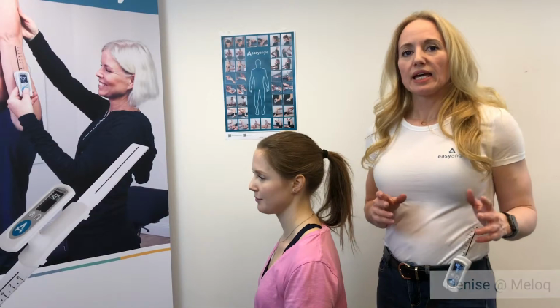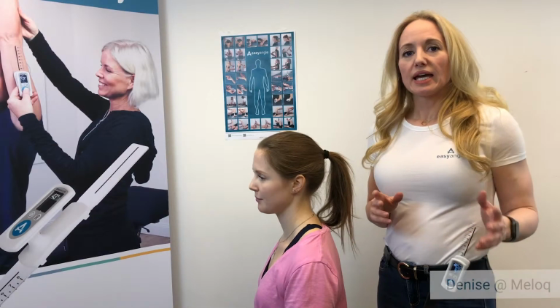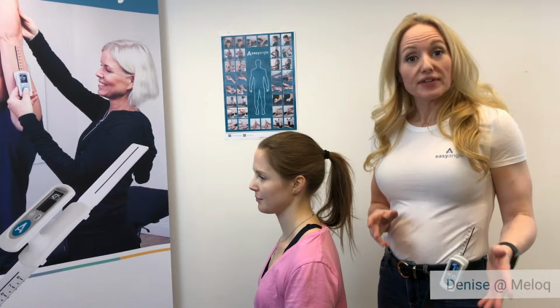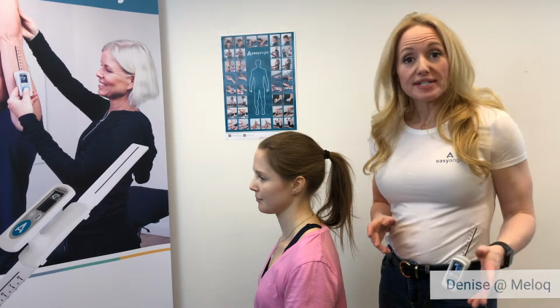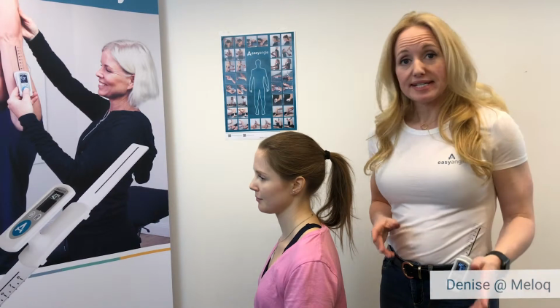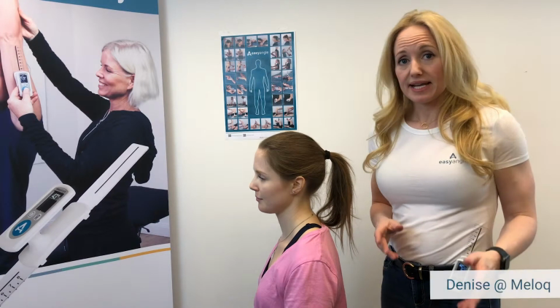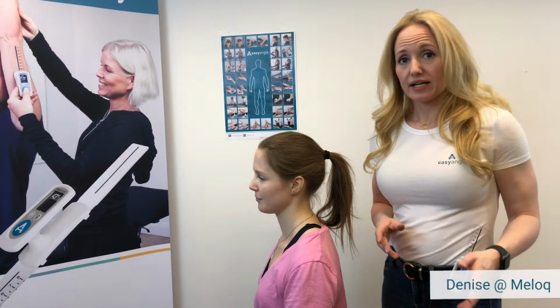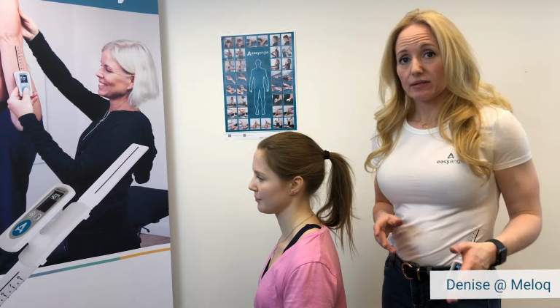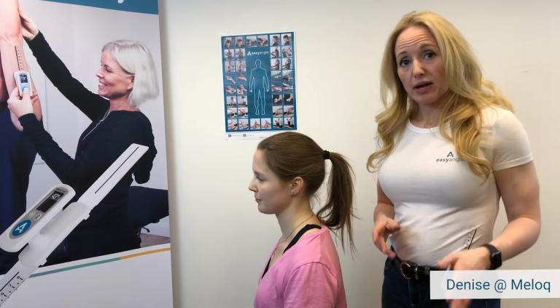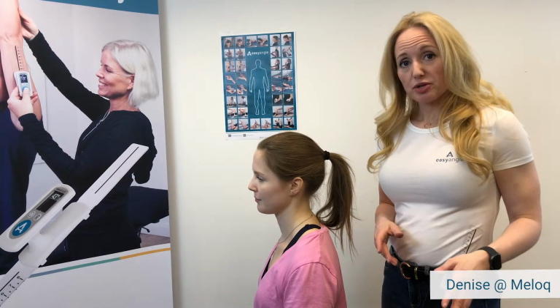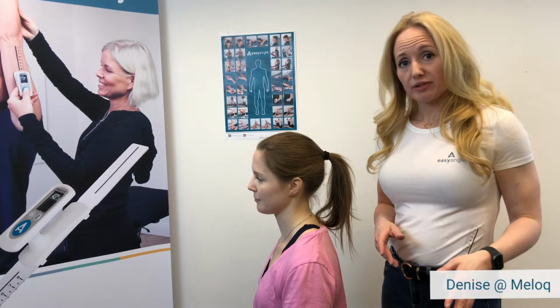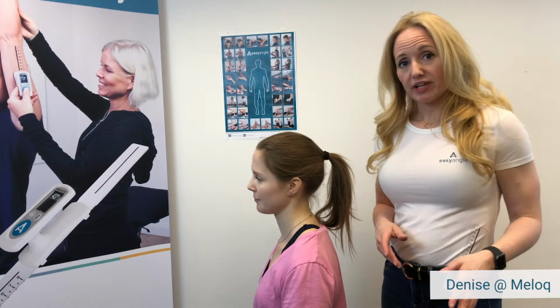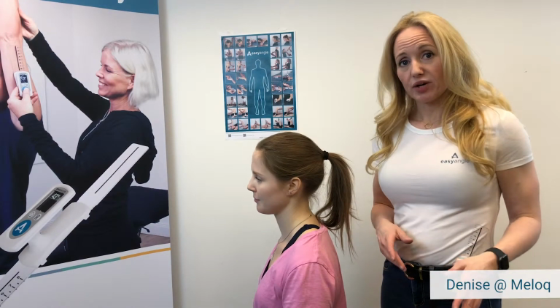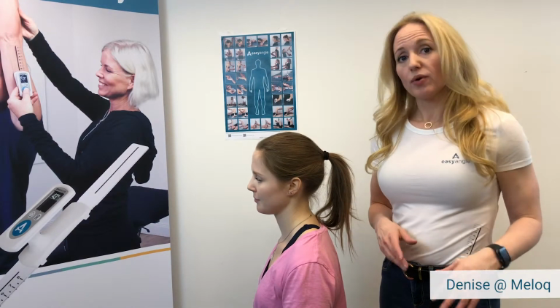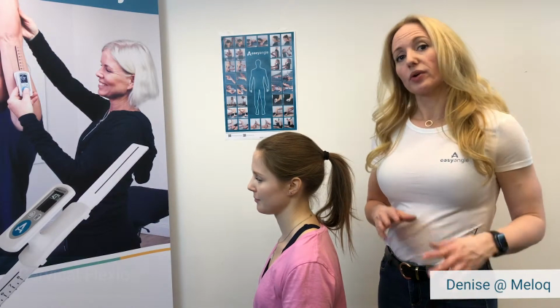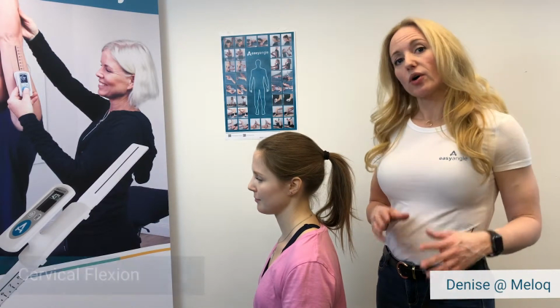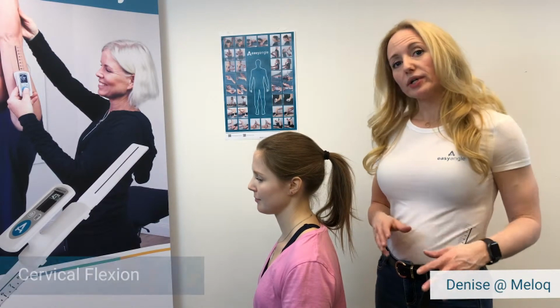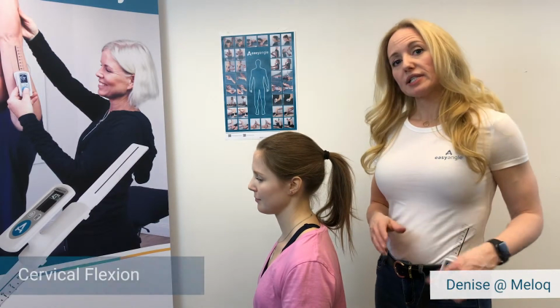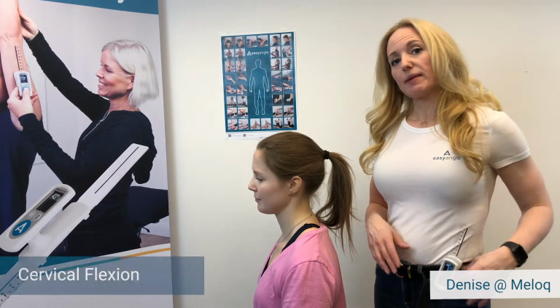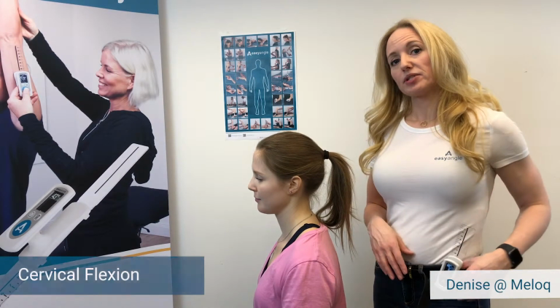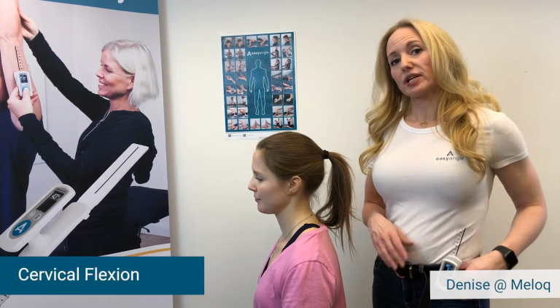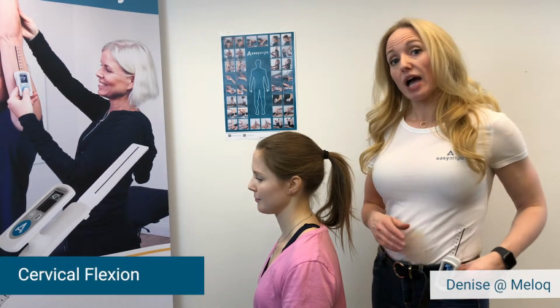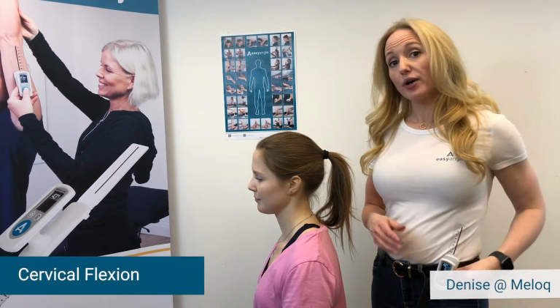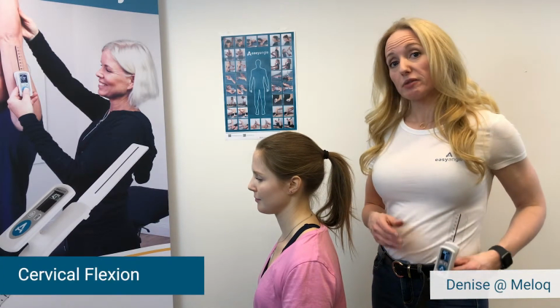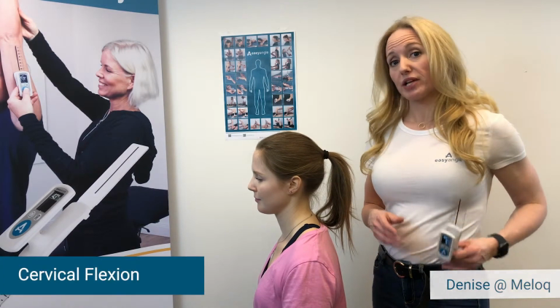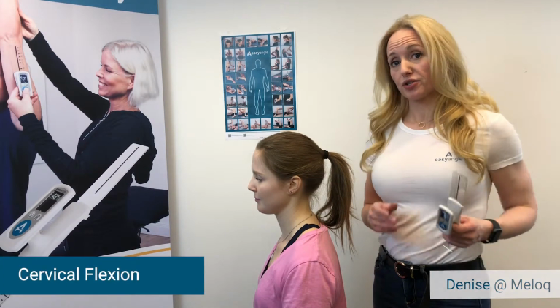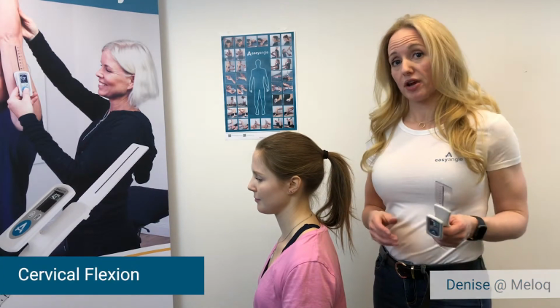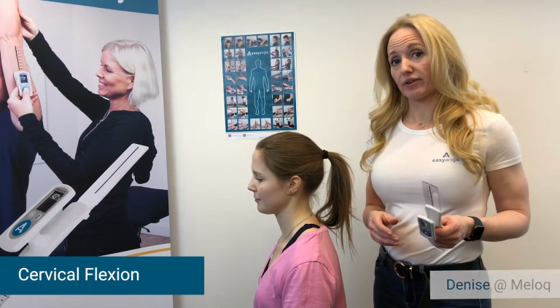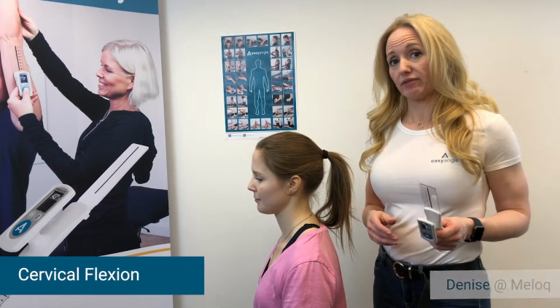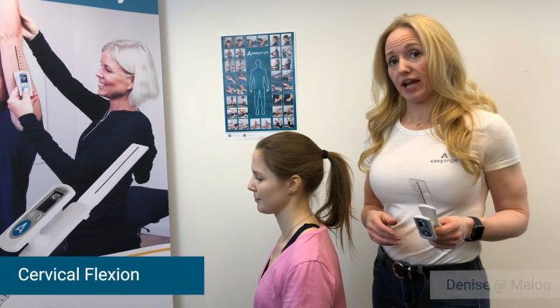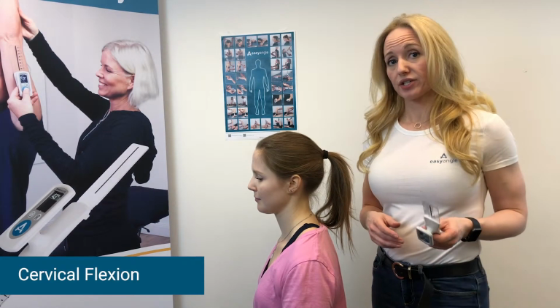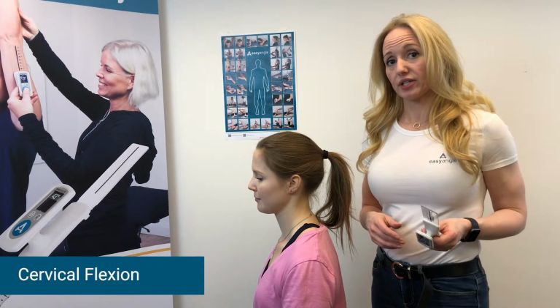In this Easy Angle measurement video, we're going to demonstrate how to measure cervical flexion.